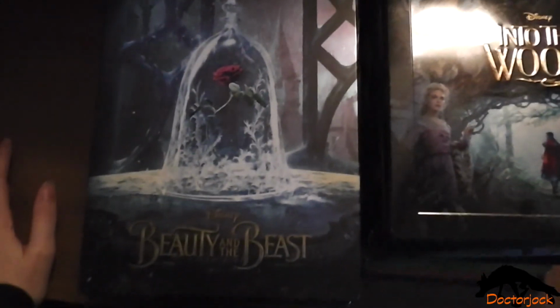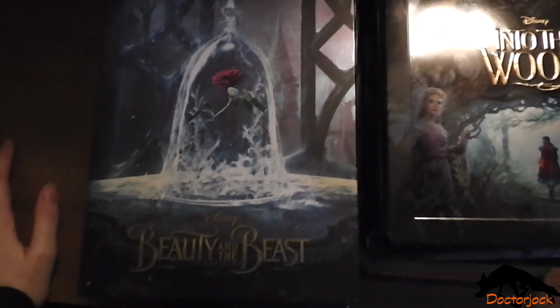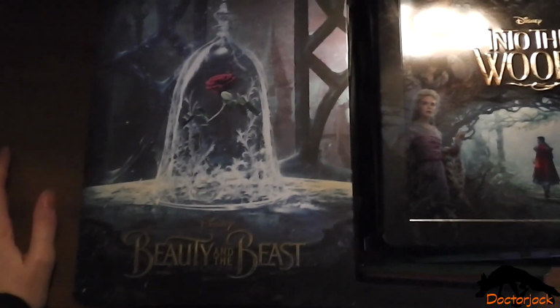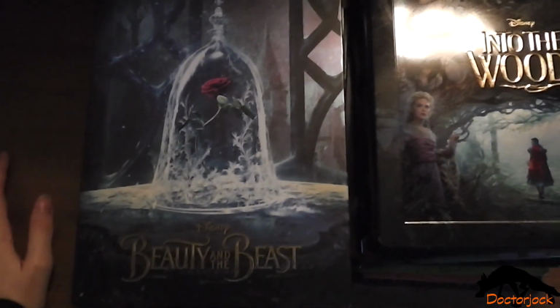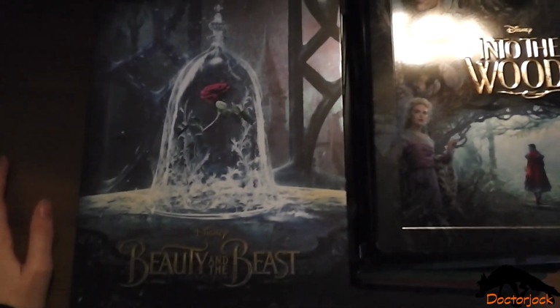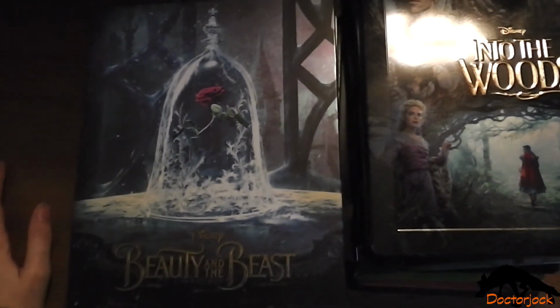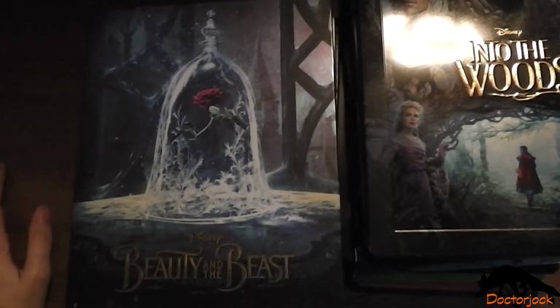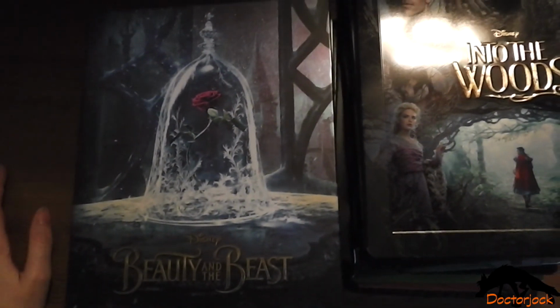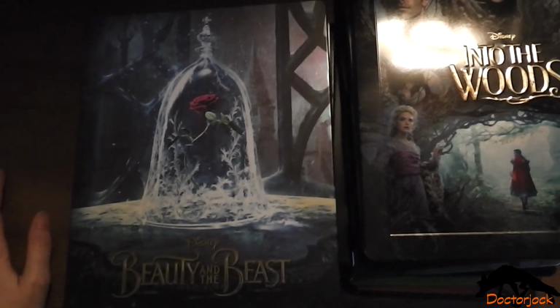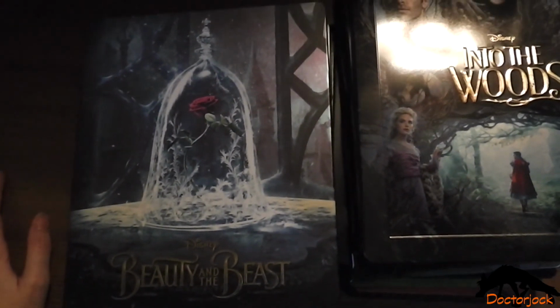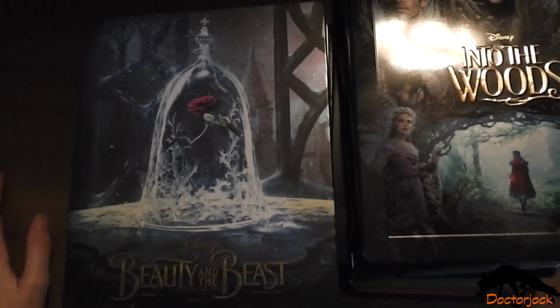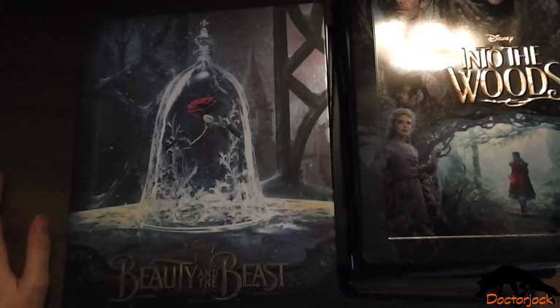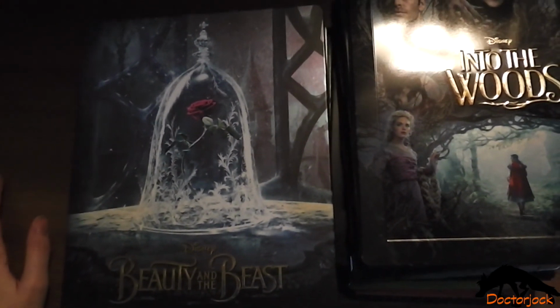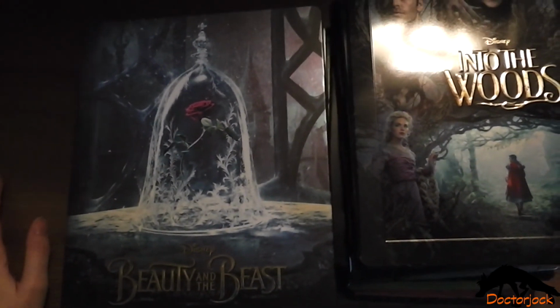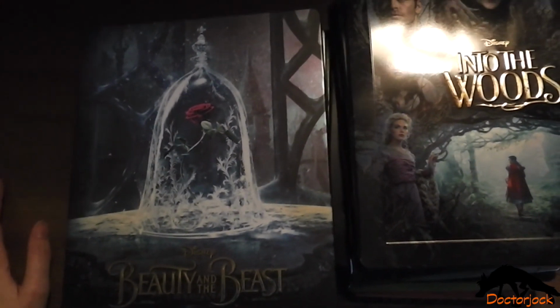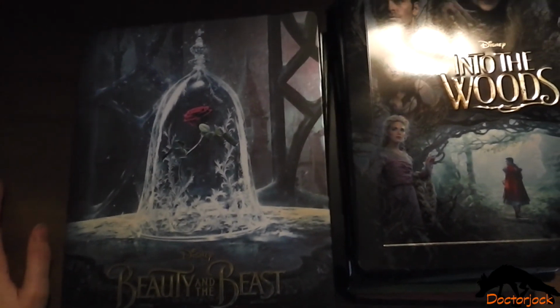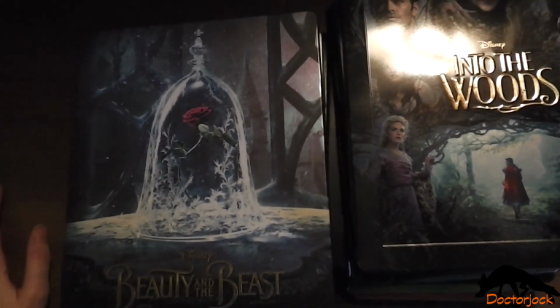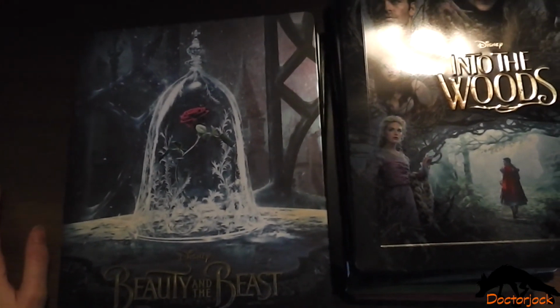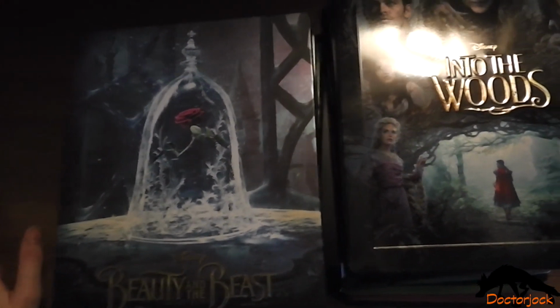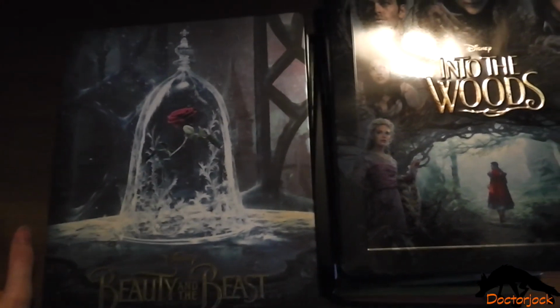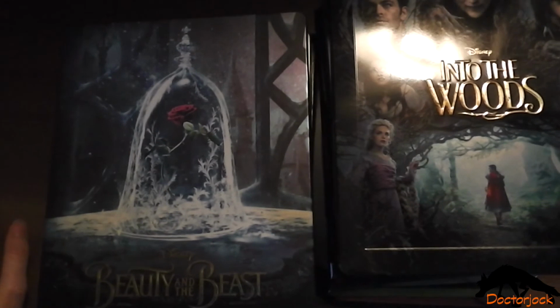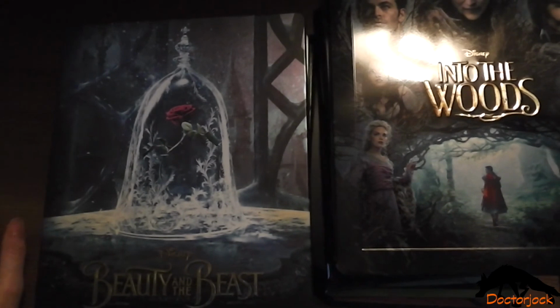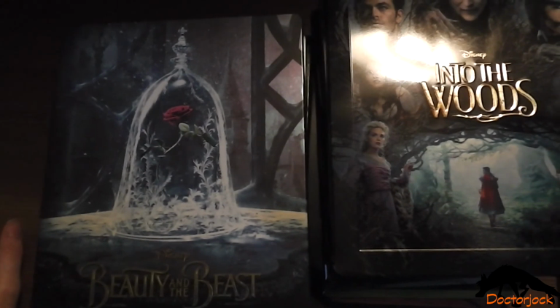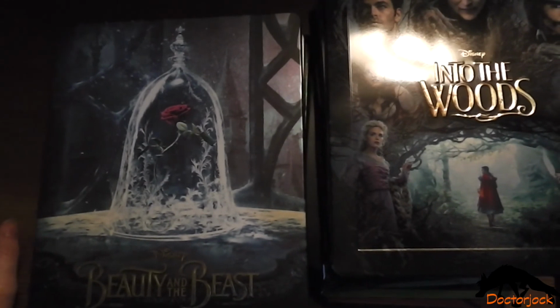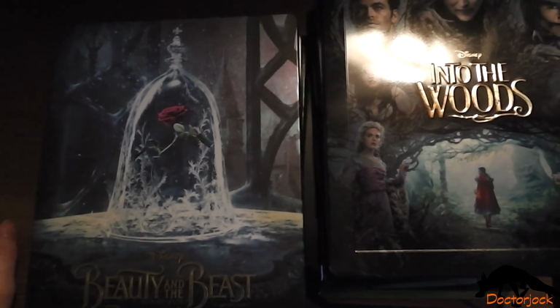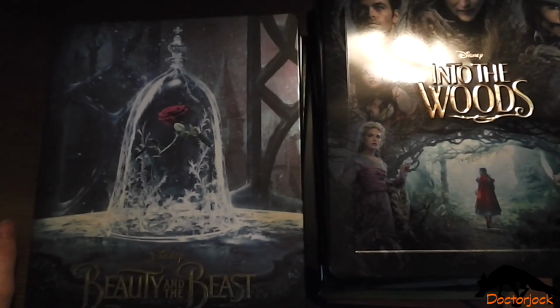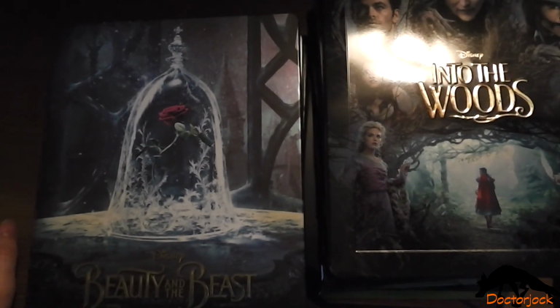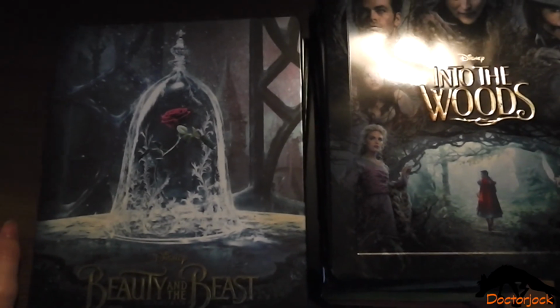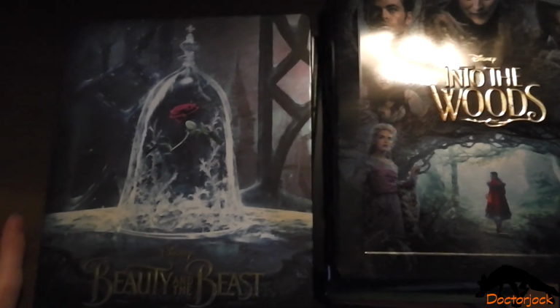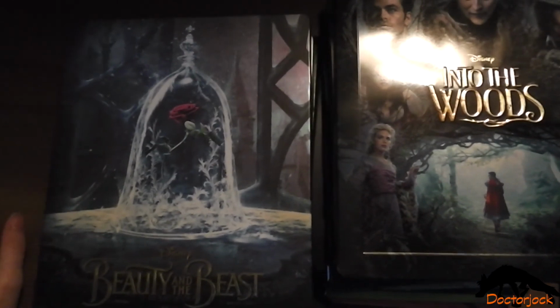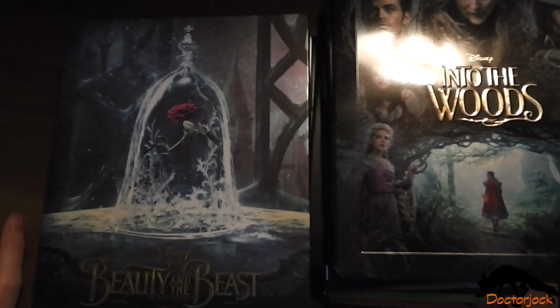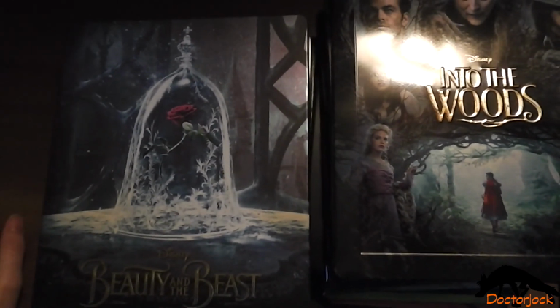So yeah, that was my Disney Steelbook overview. Thanks for watching. Bye!